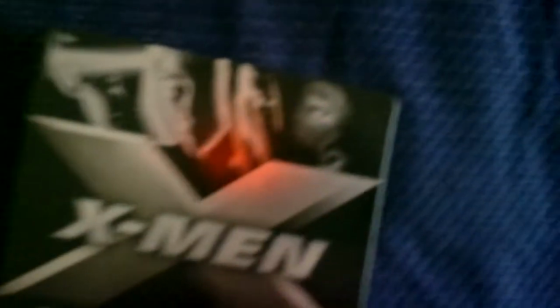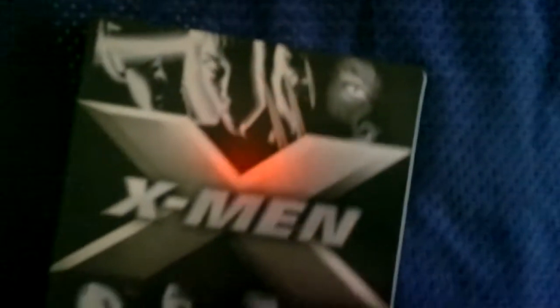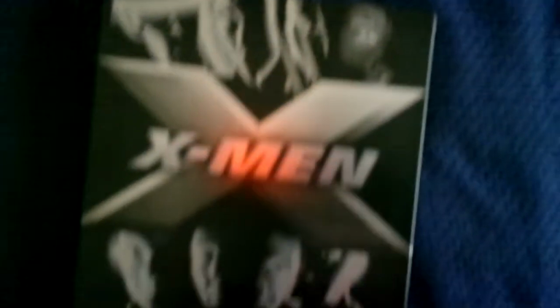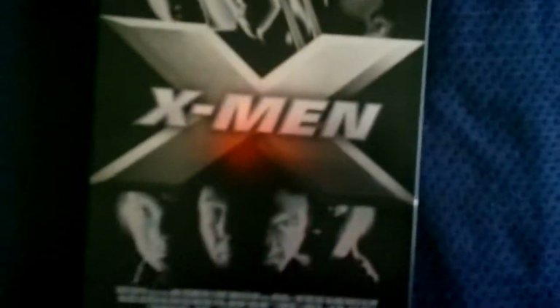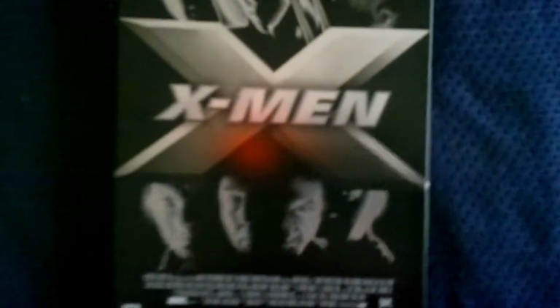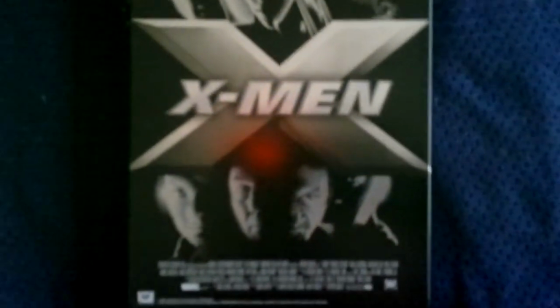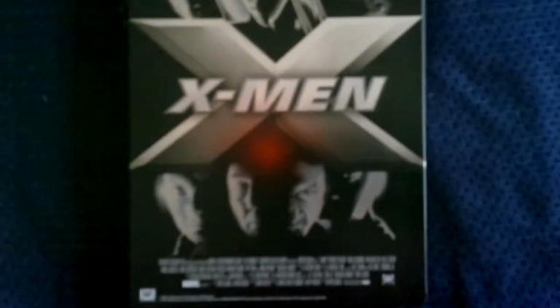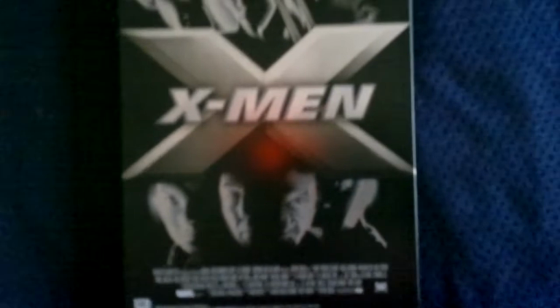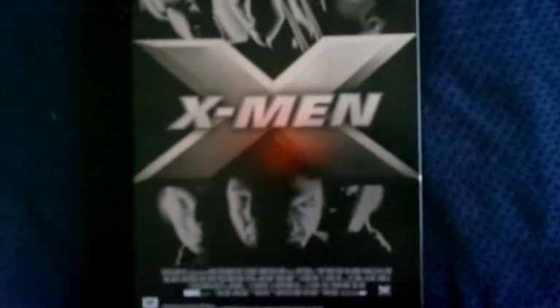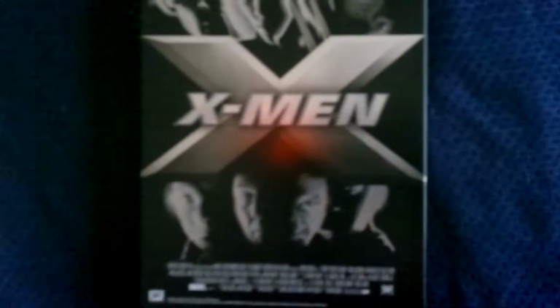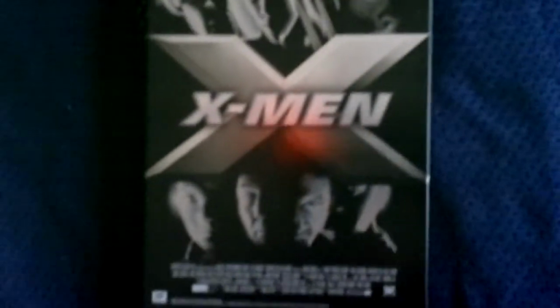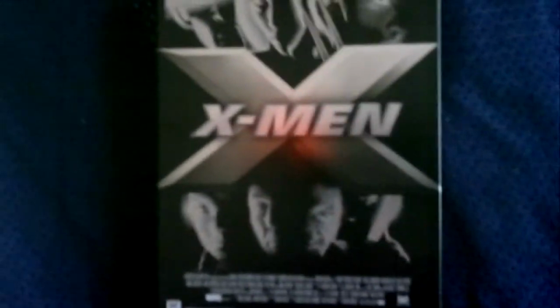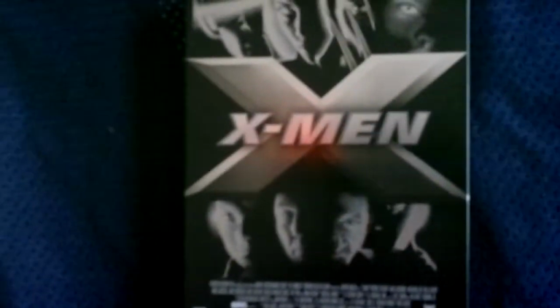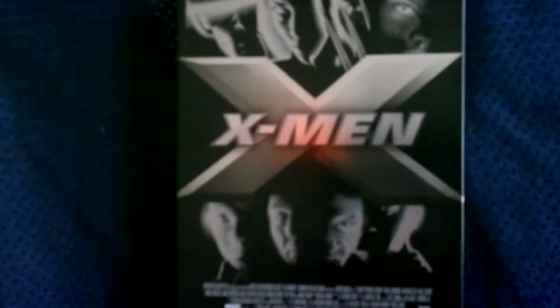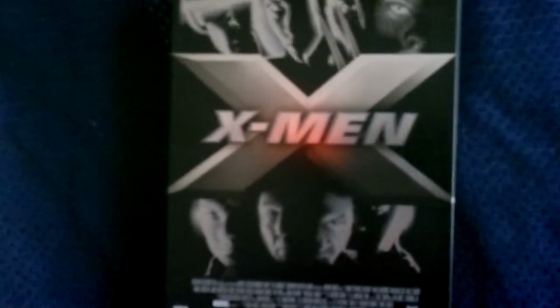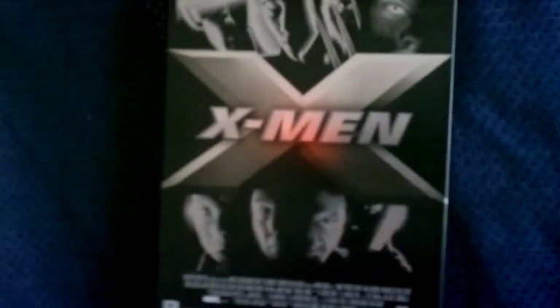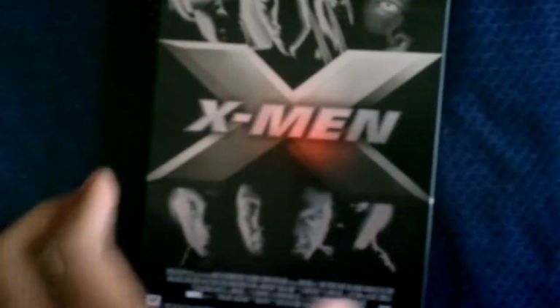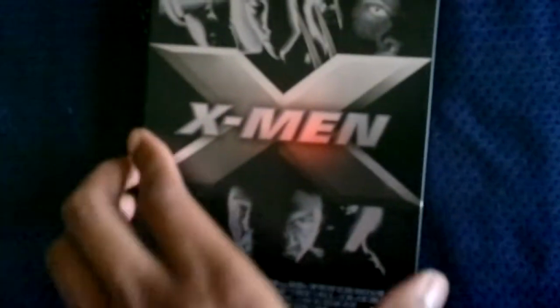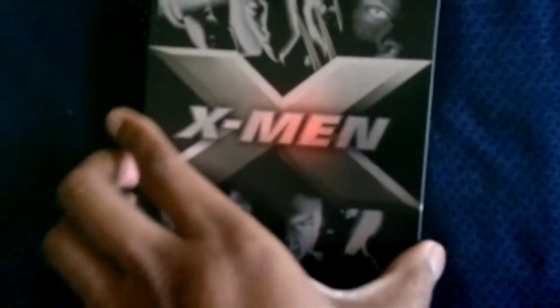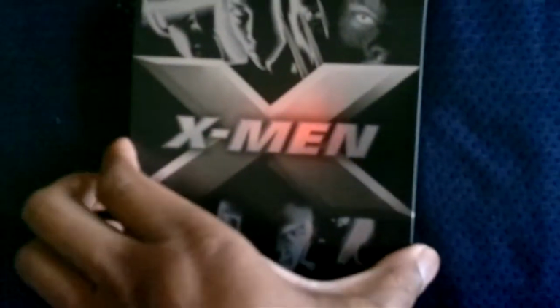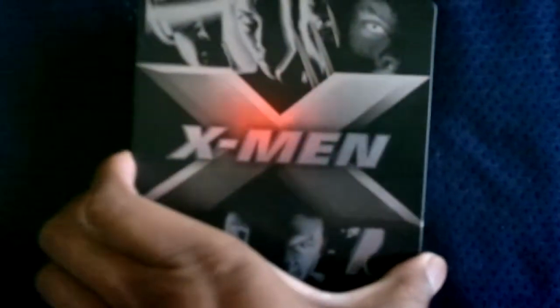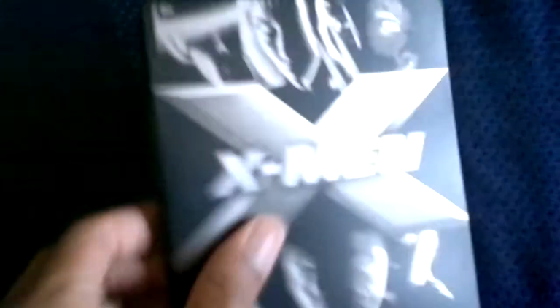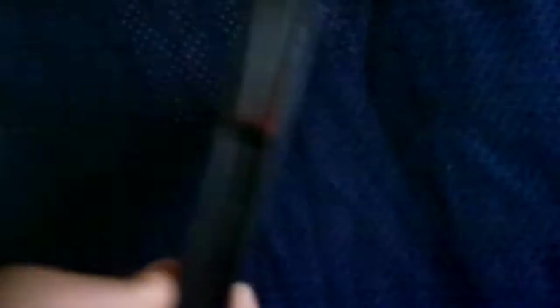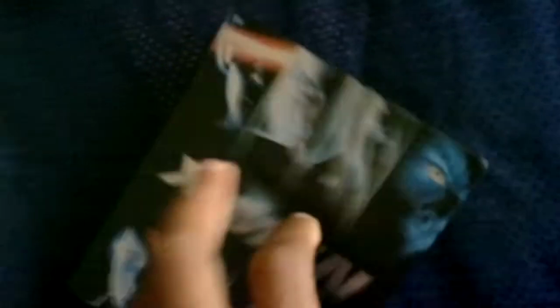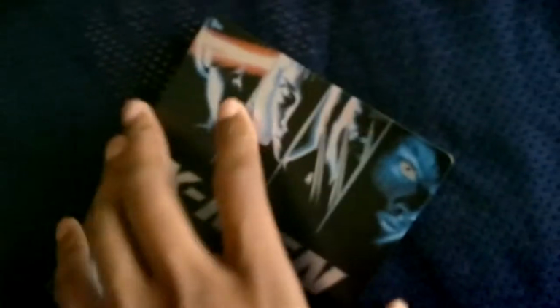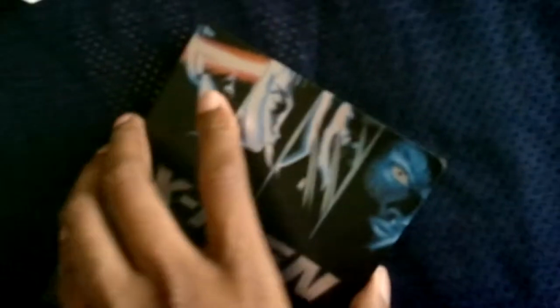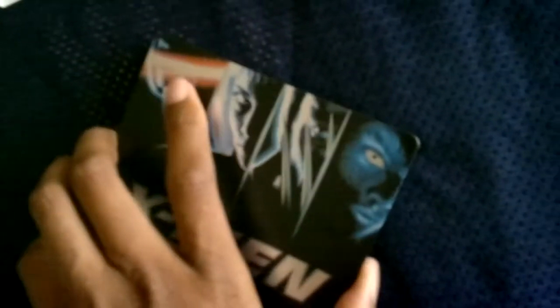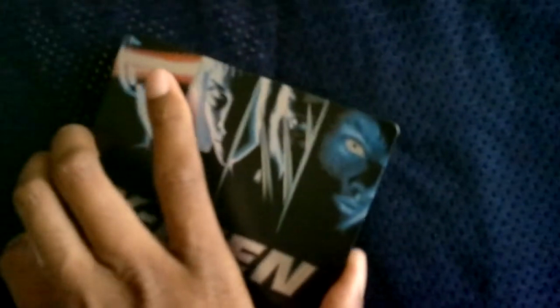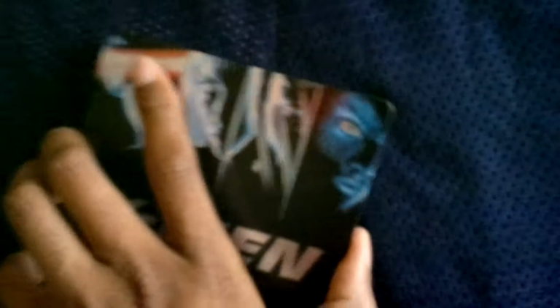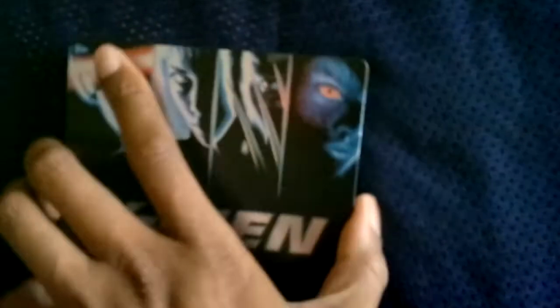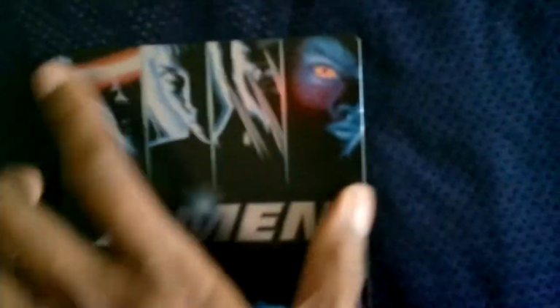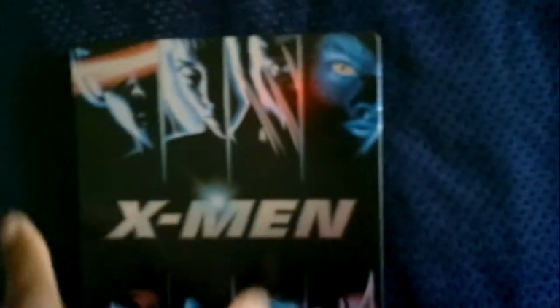Here's the spine, and the back, which is similar to the front but in black and white.